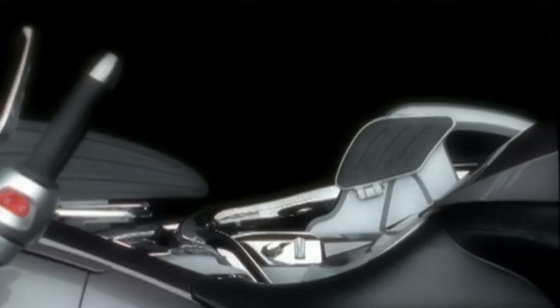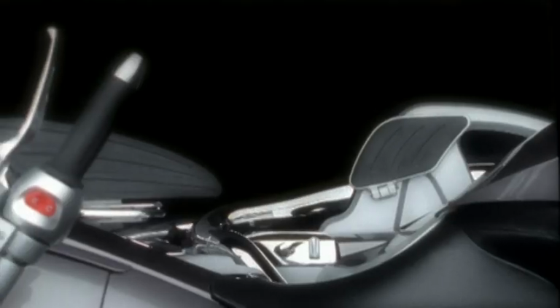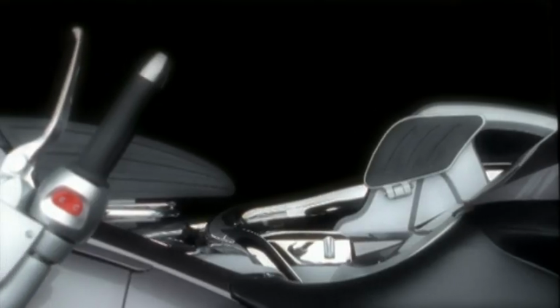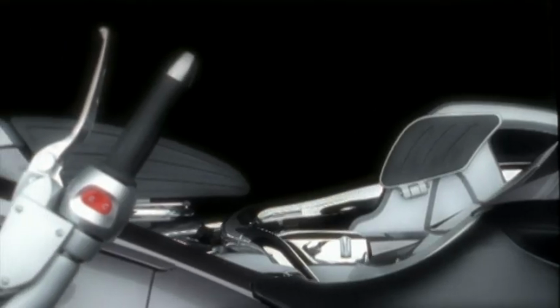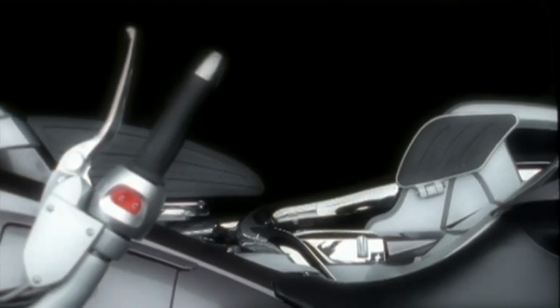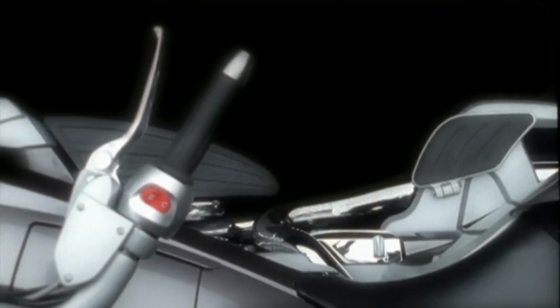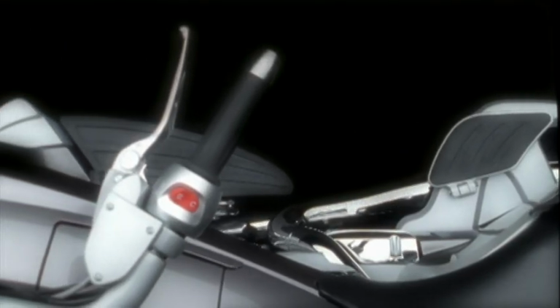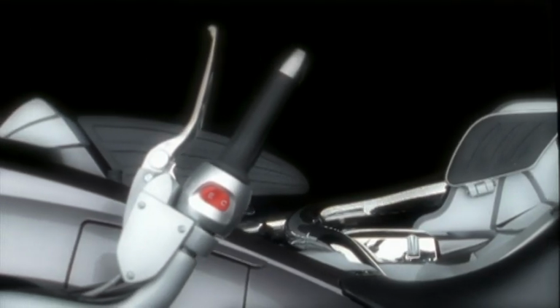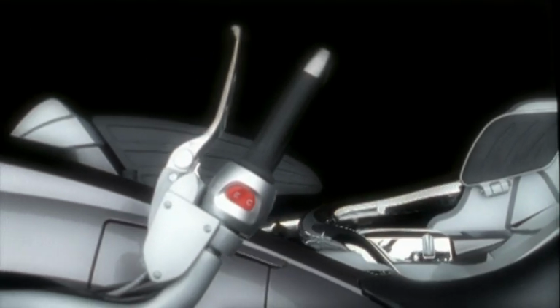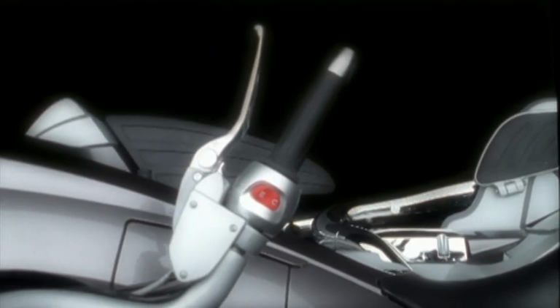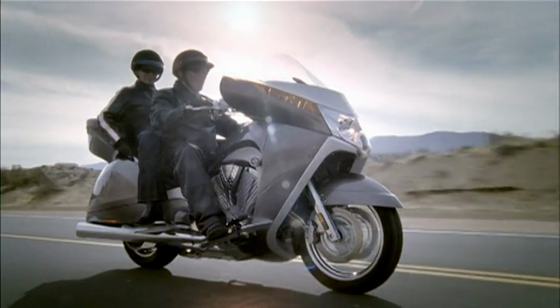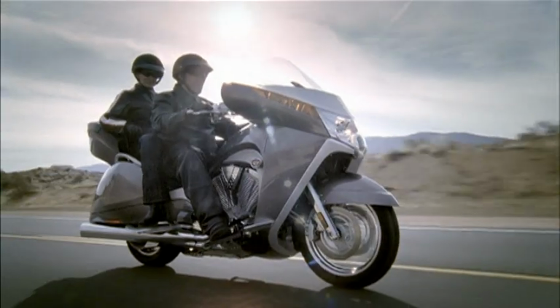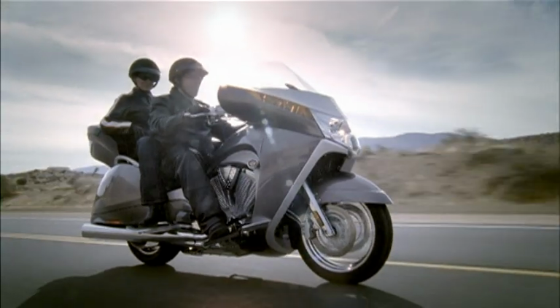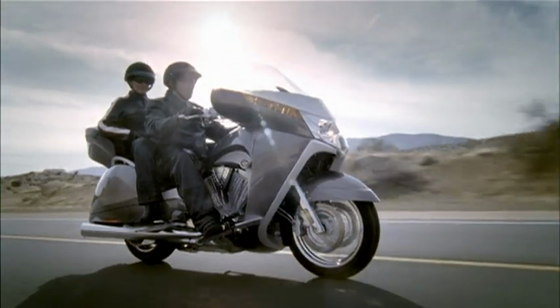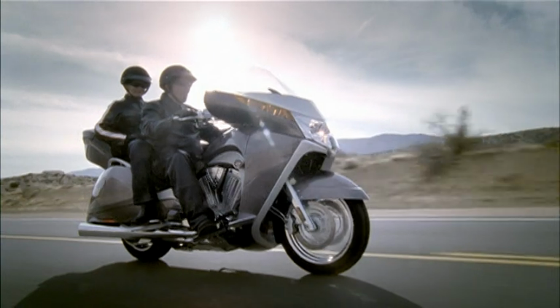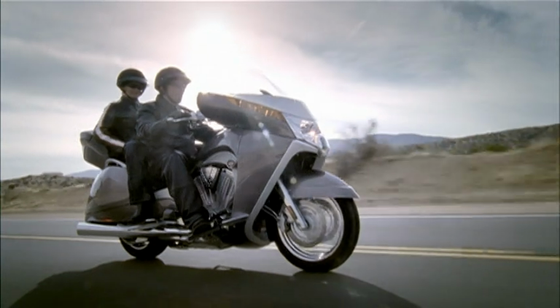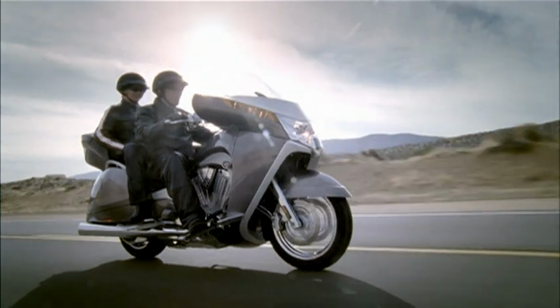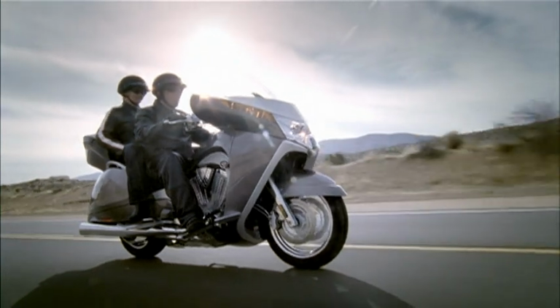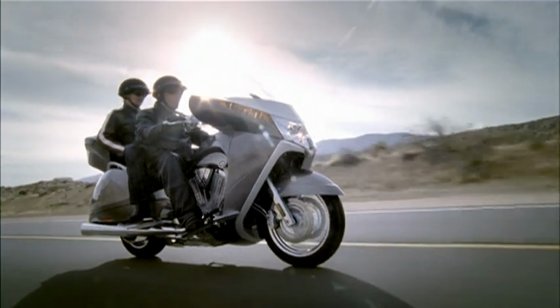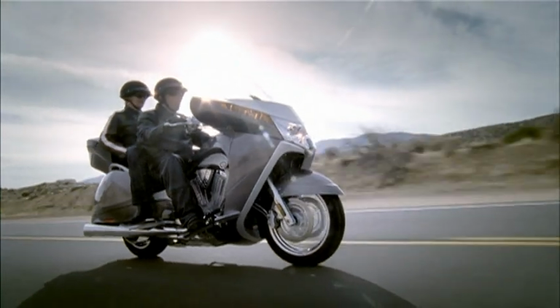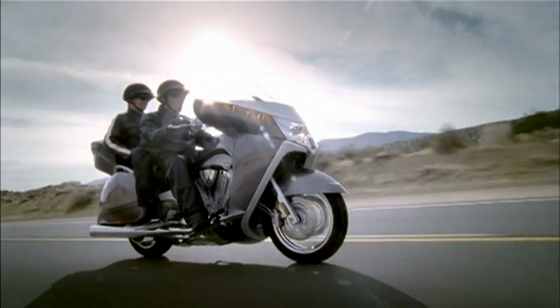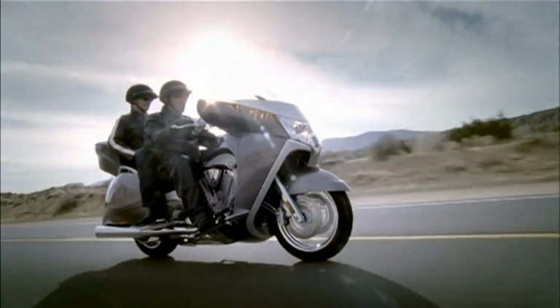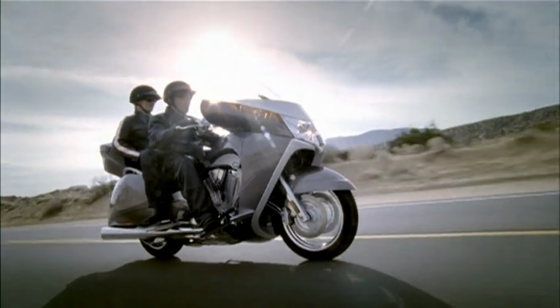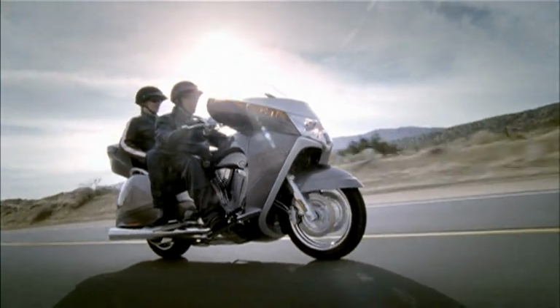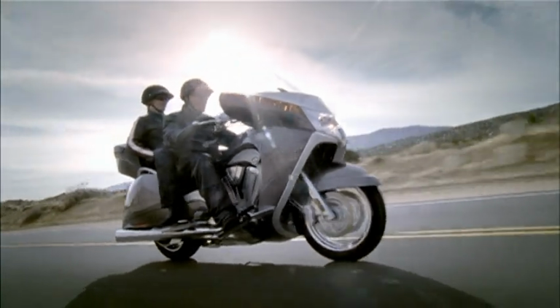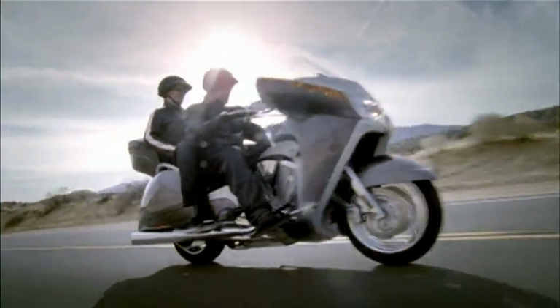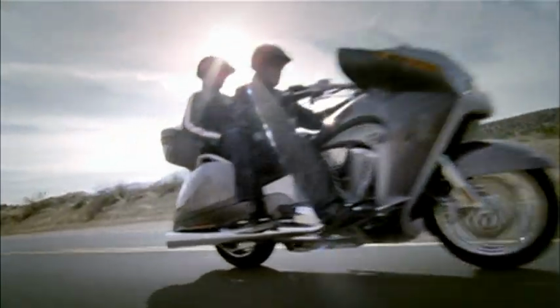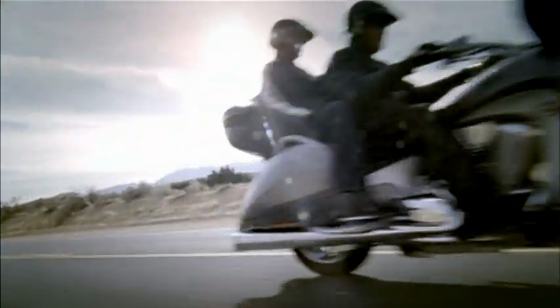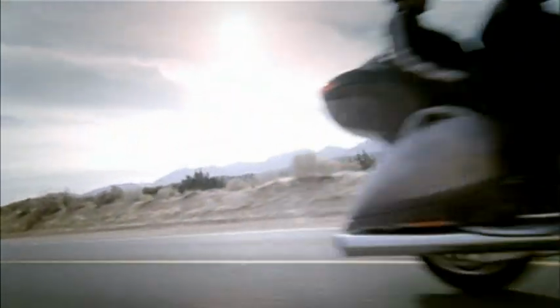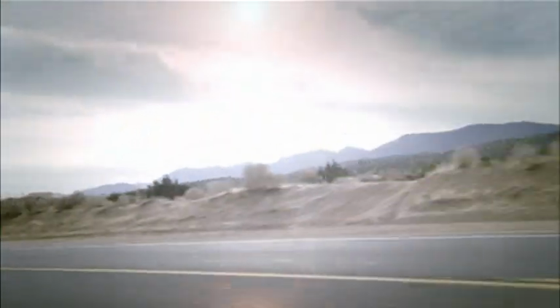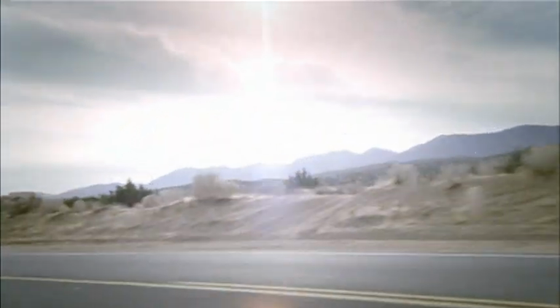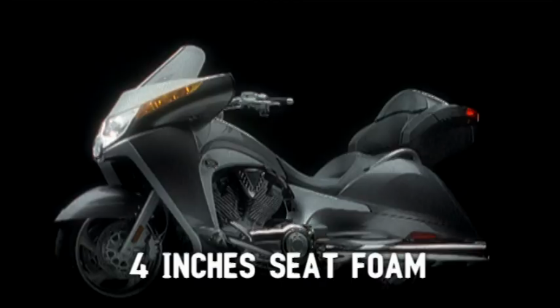We have heated grips. The heated seat has two positions — a high and a low setting for both the driver and the passenger.